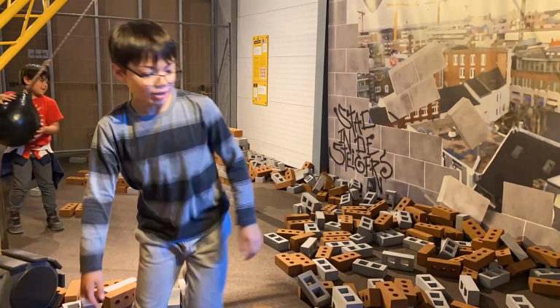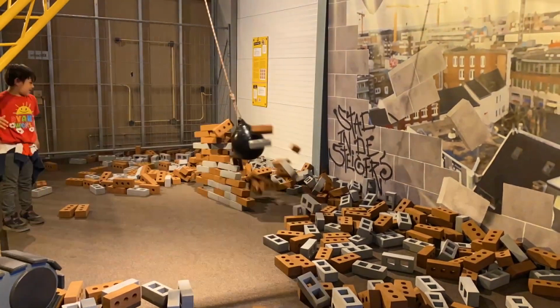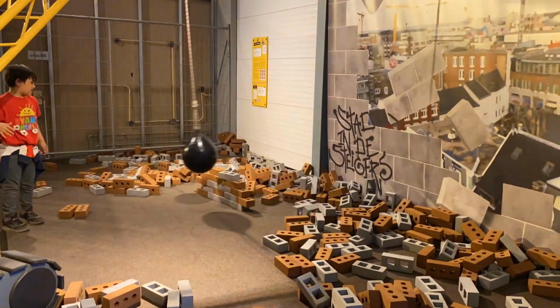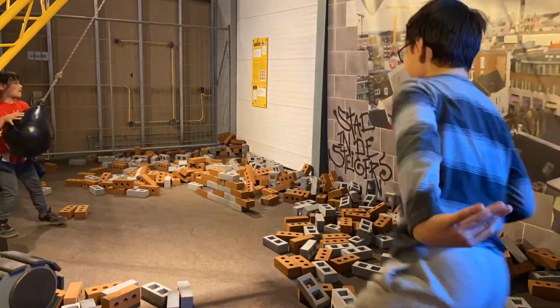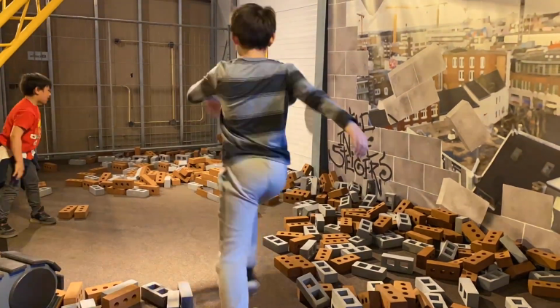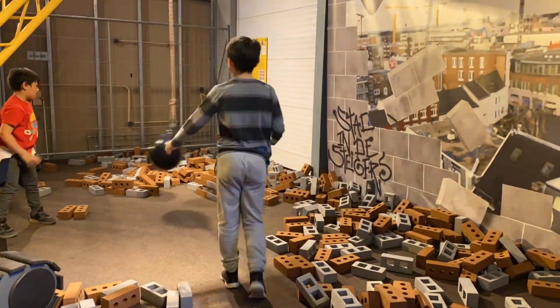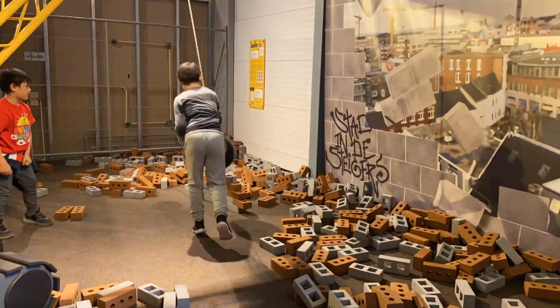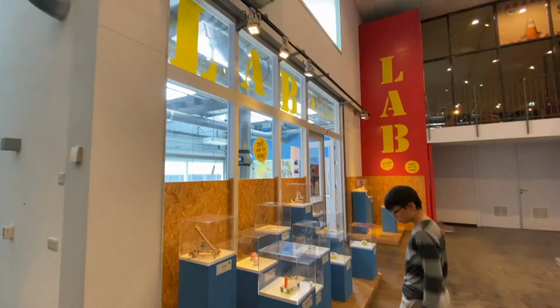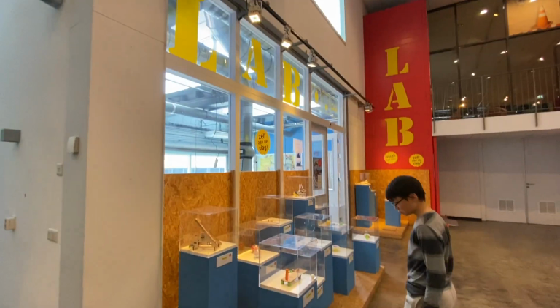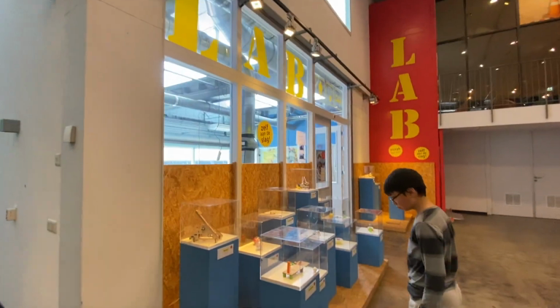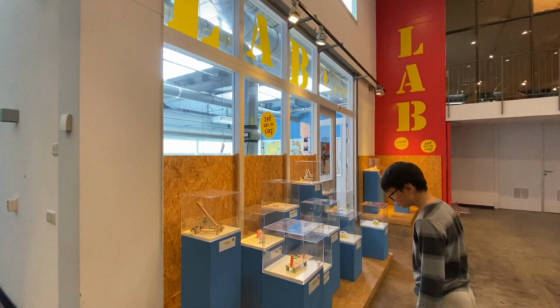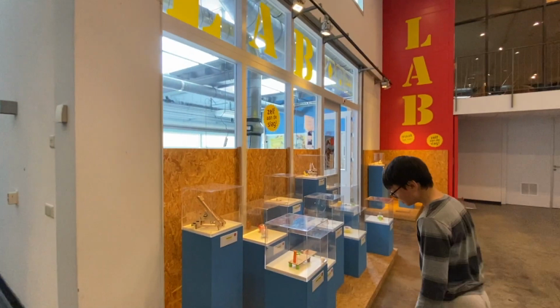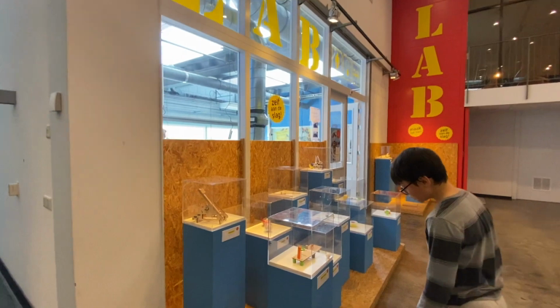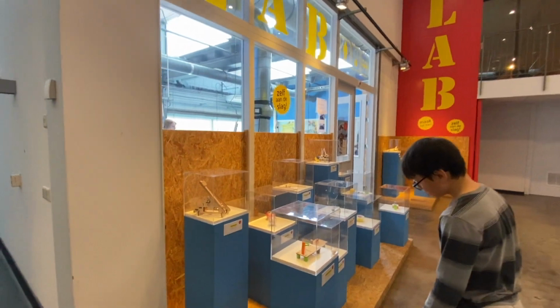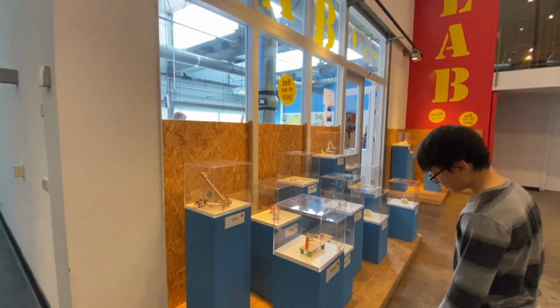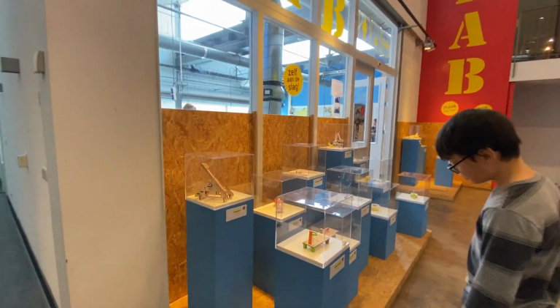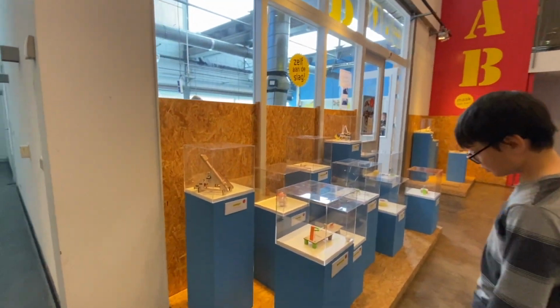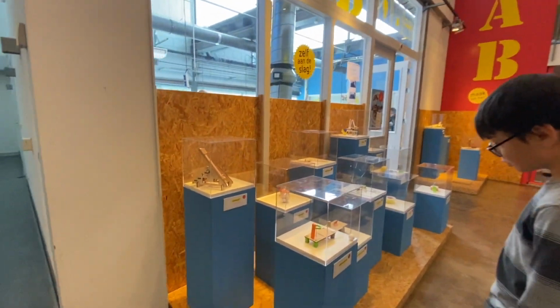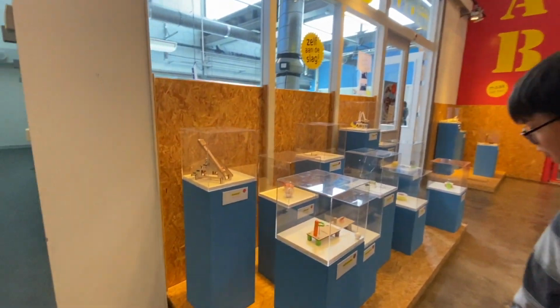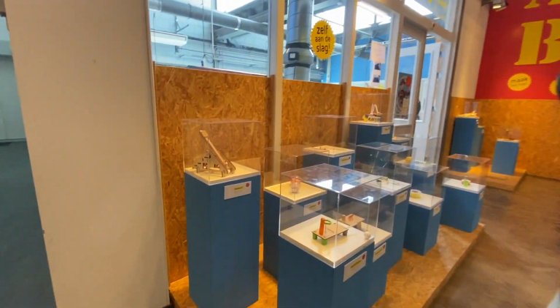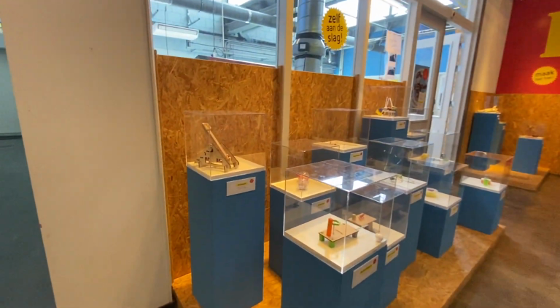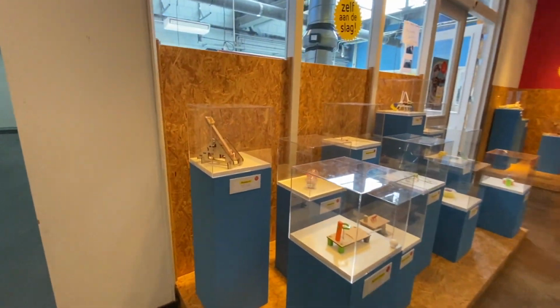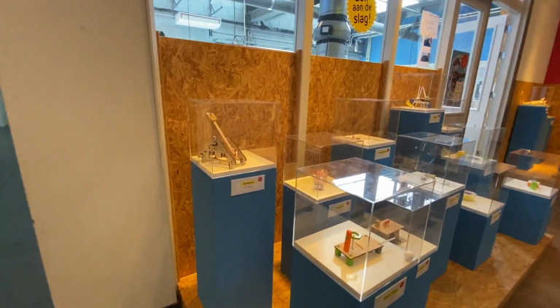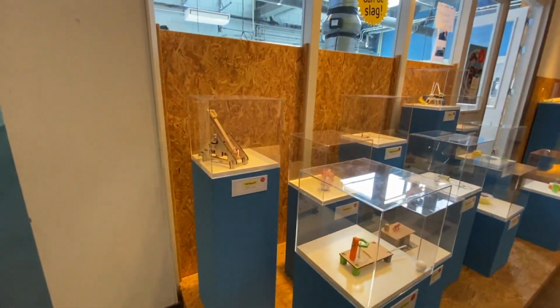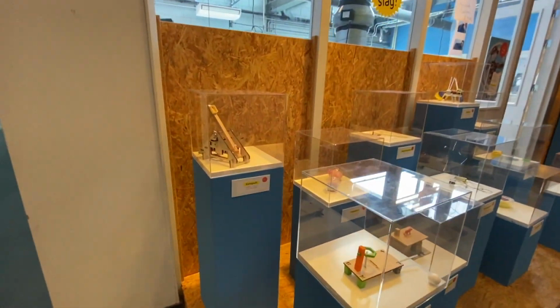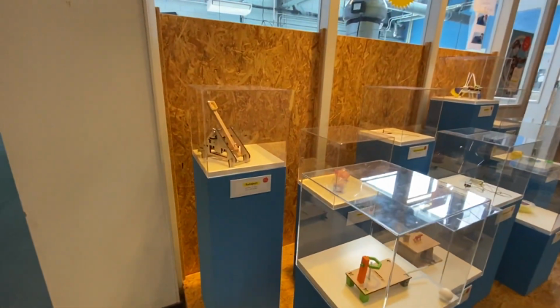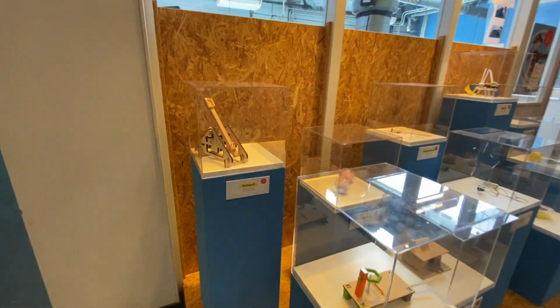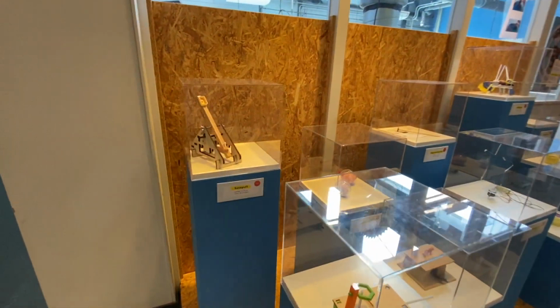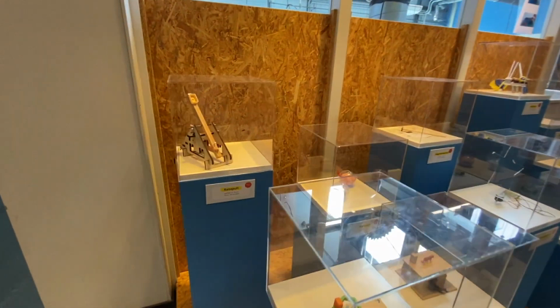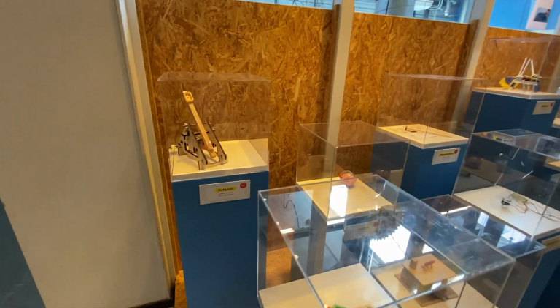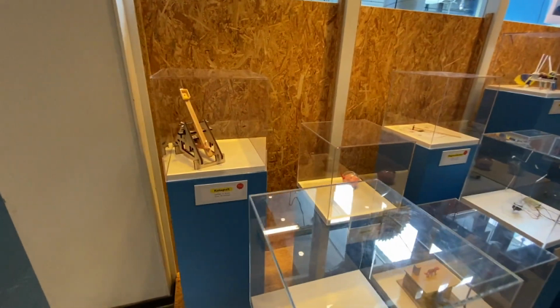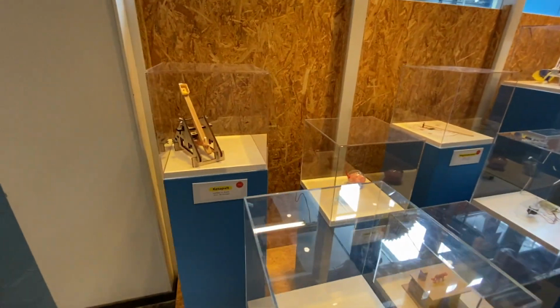It's definitely the place for your little science enthusiast, and our boys for sure.